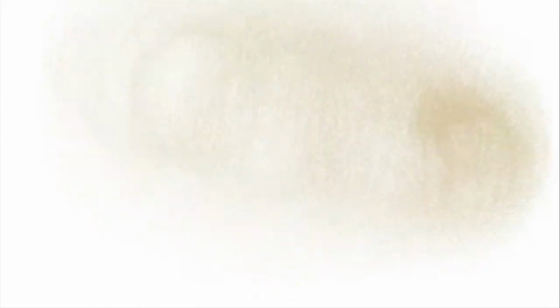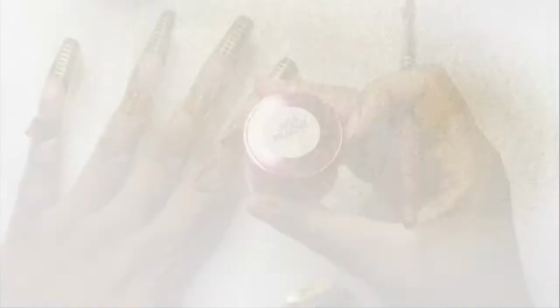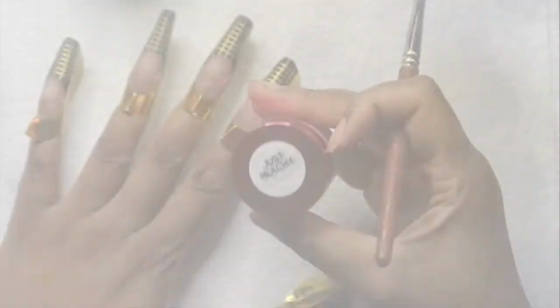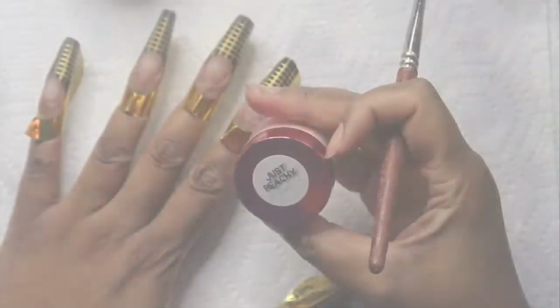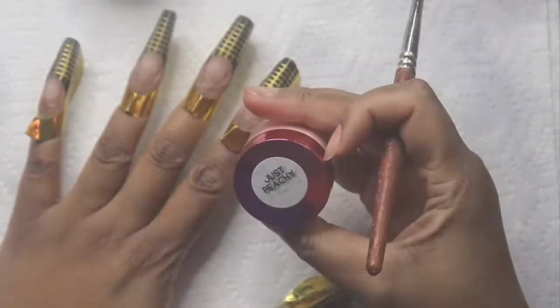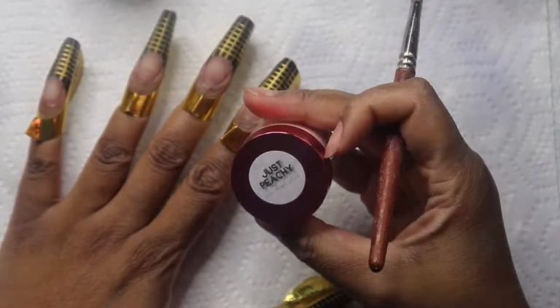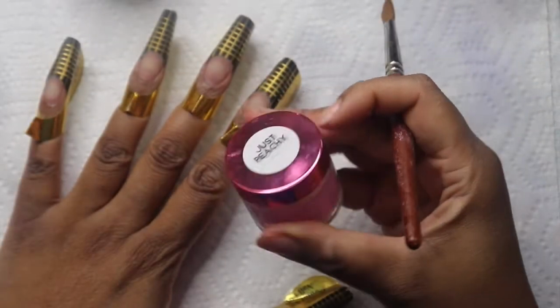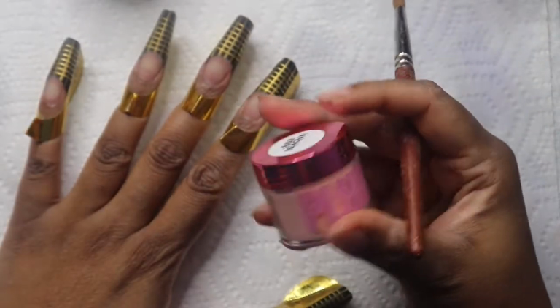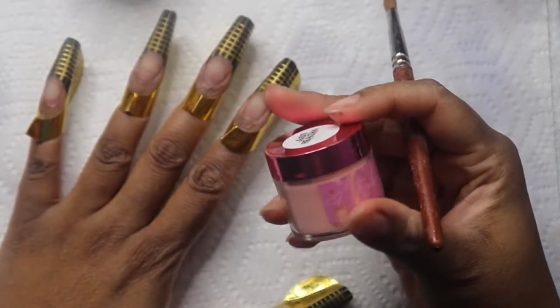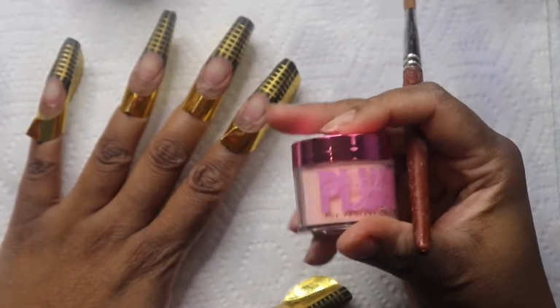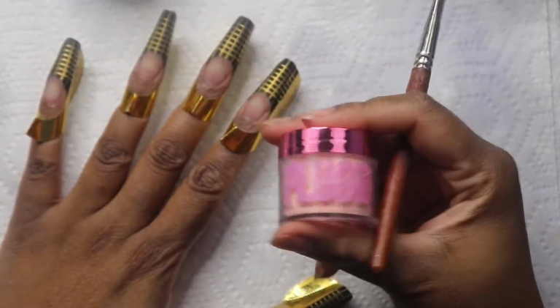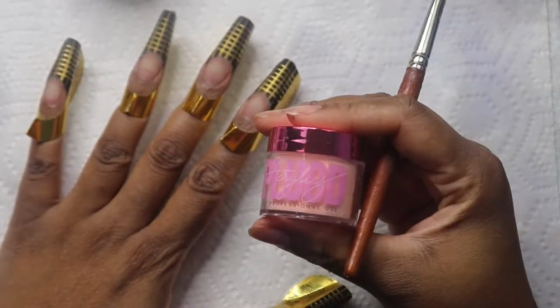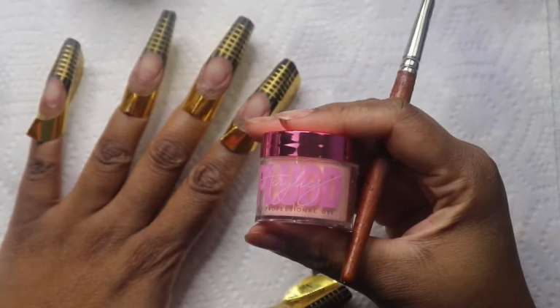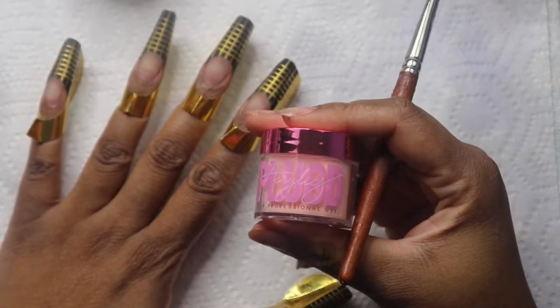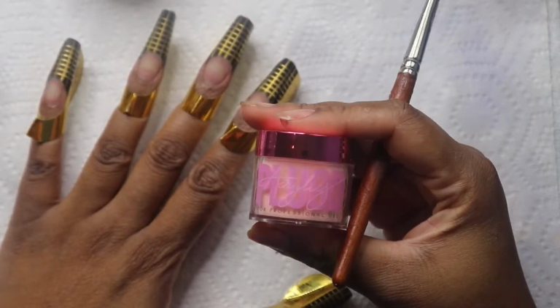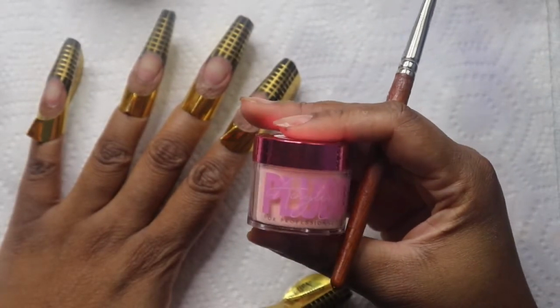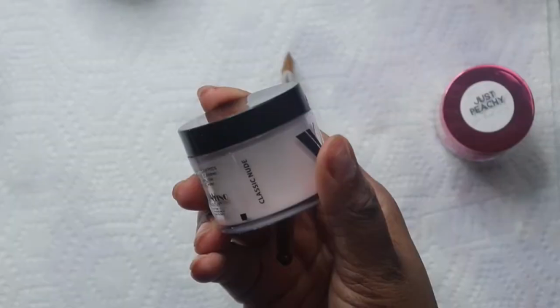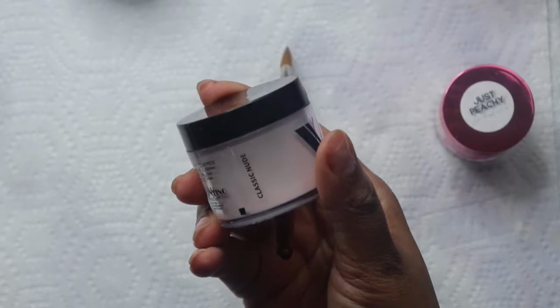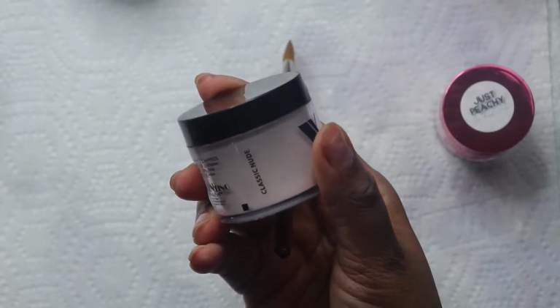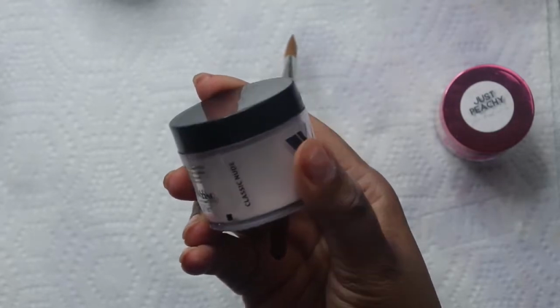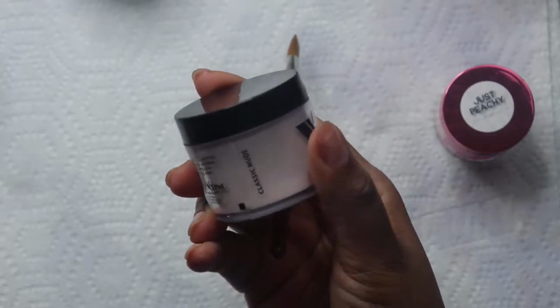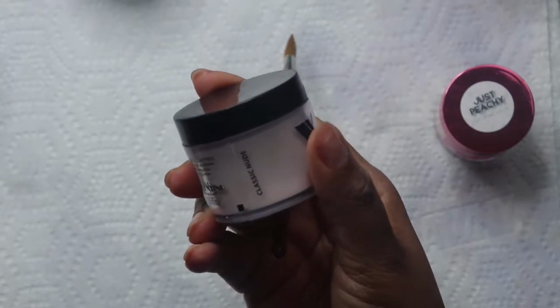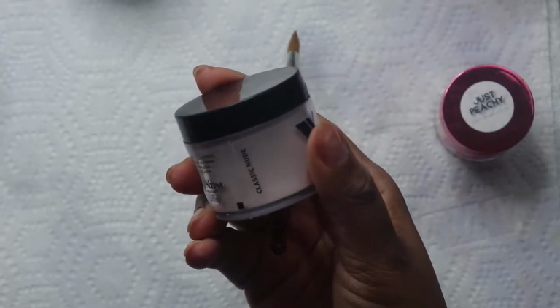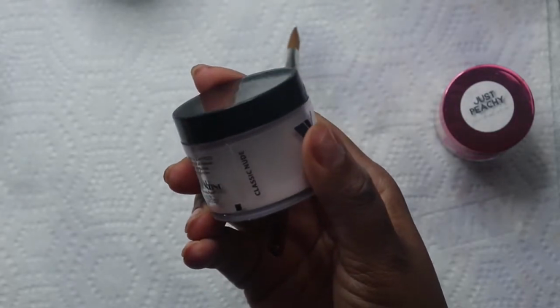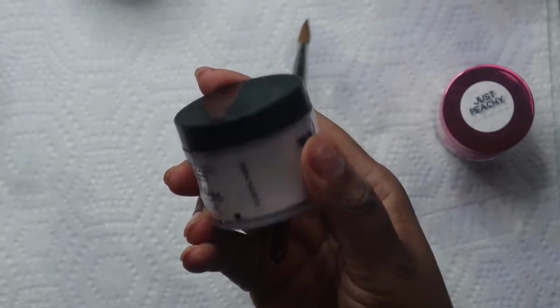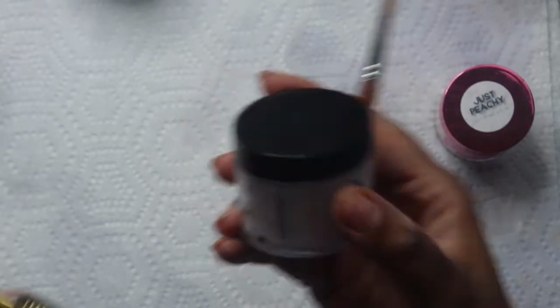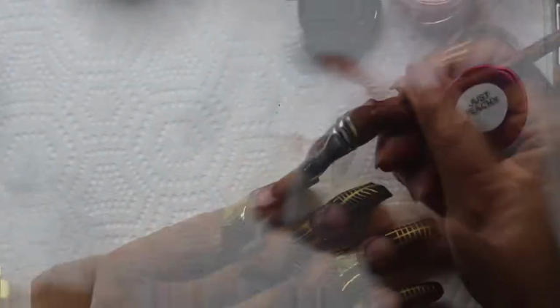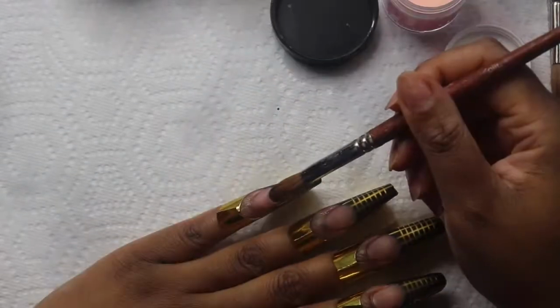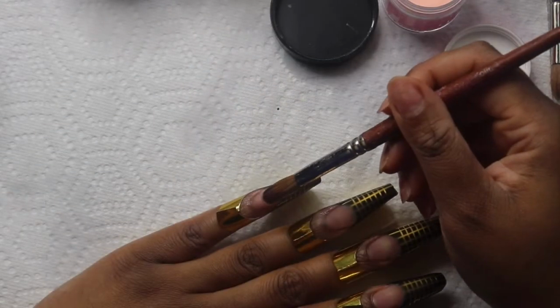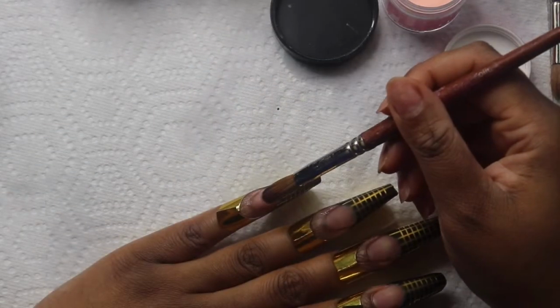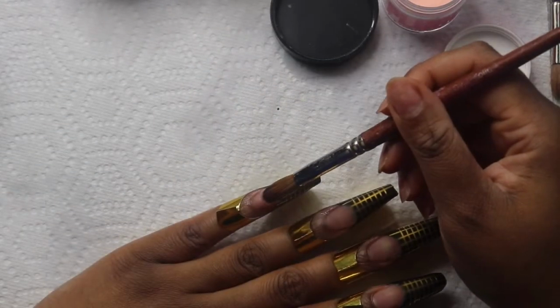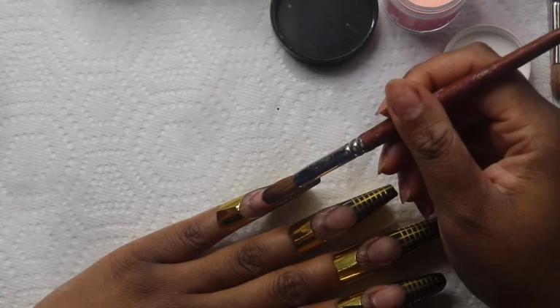For this design I'll be using the Just Peachy by Plugged Acrylics as well as Valentino's Classic Nude.